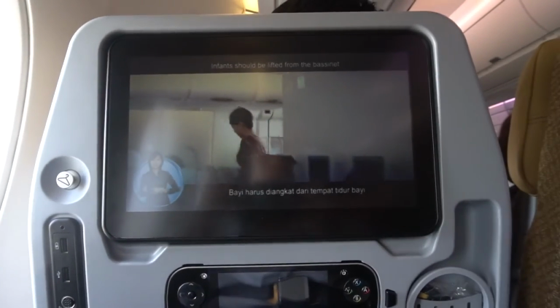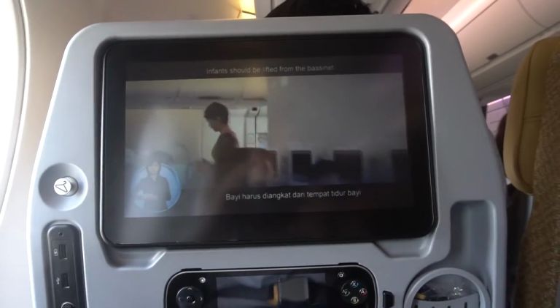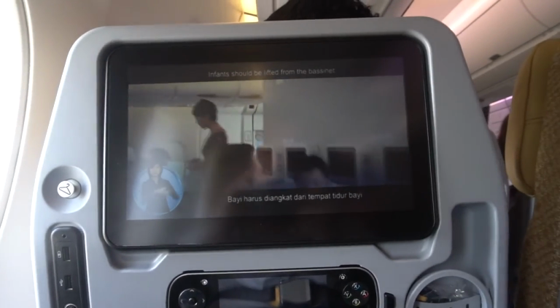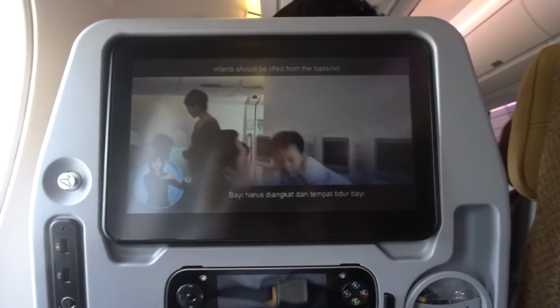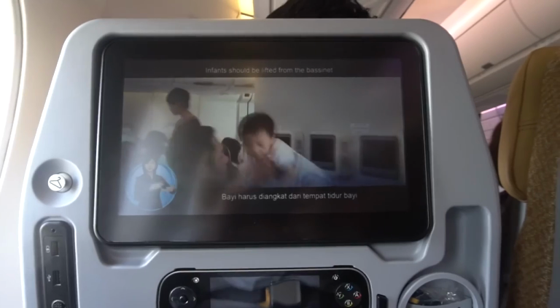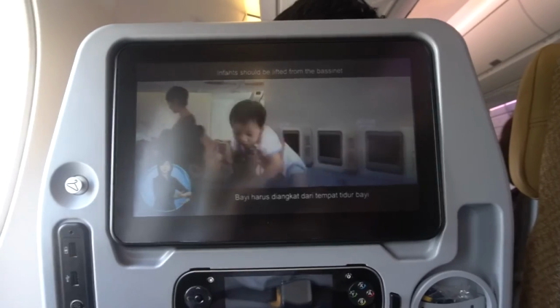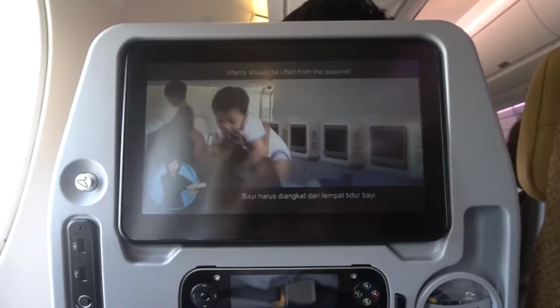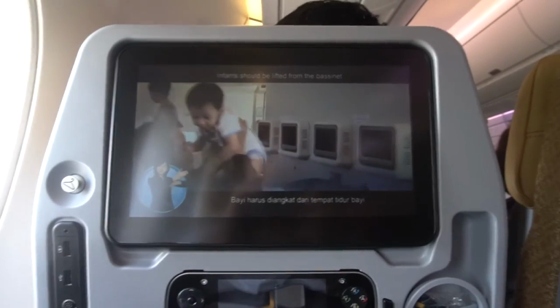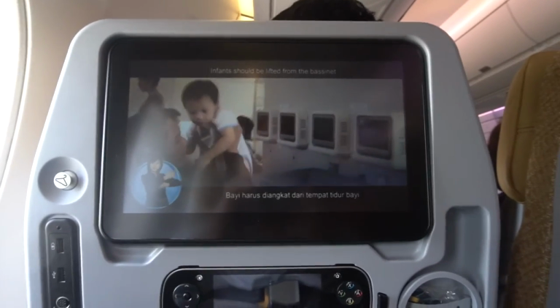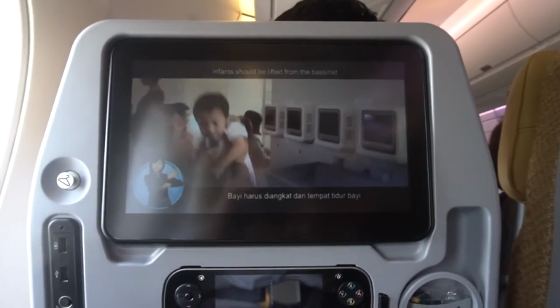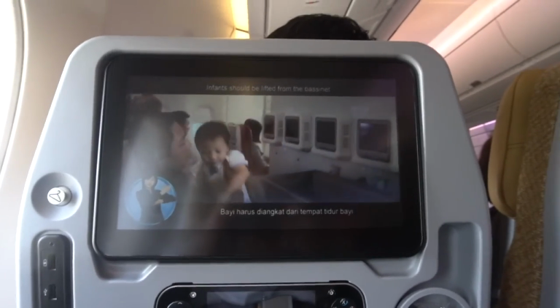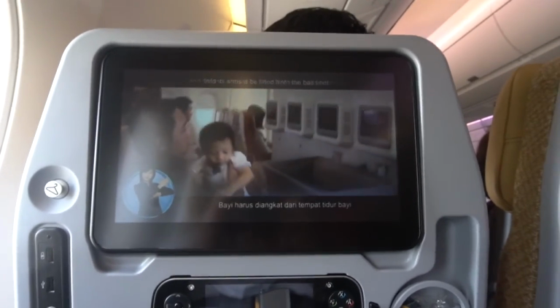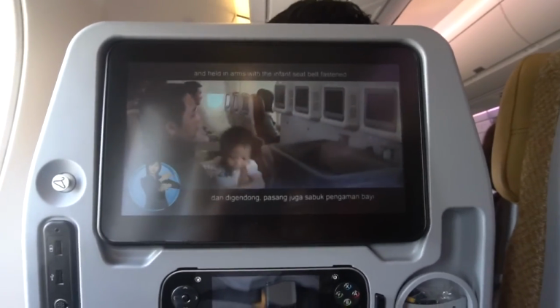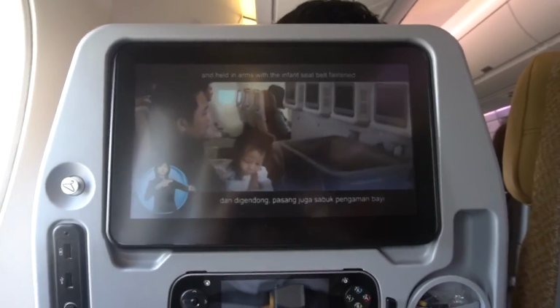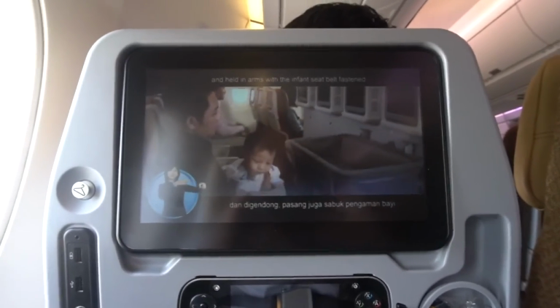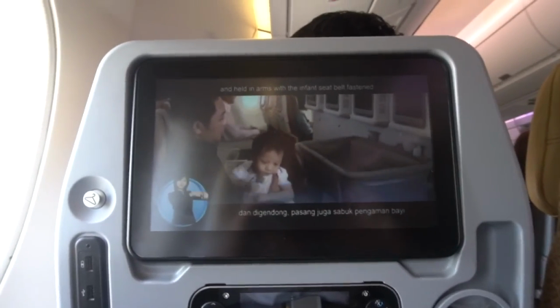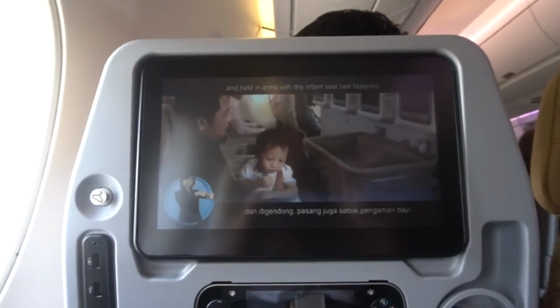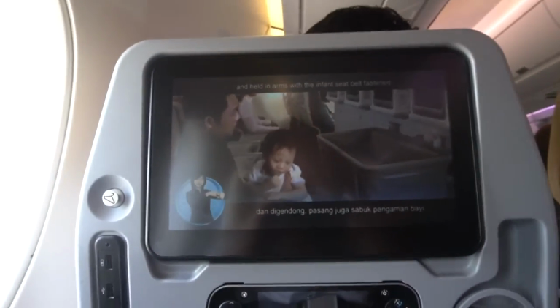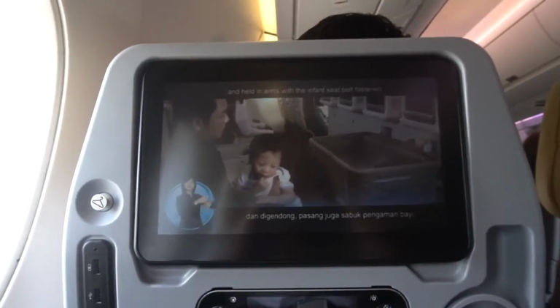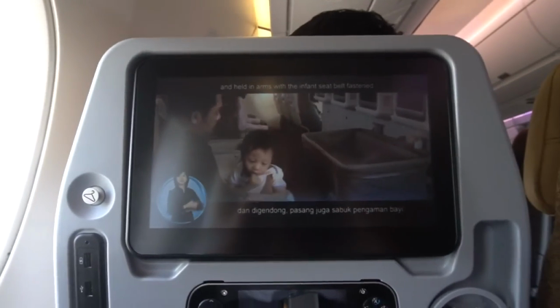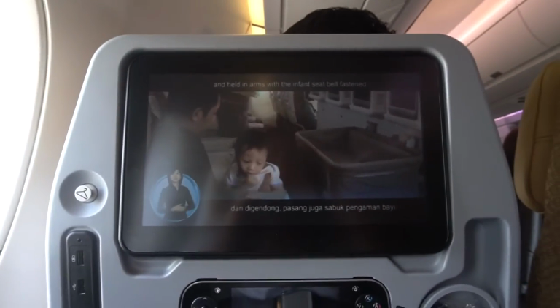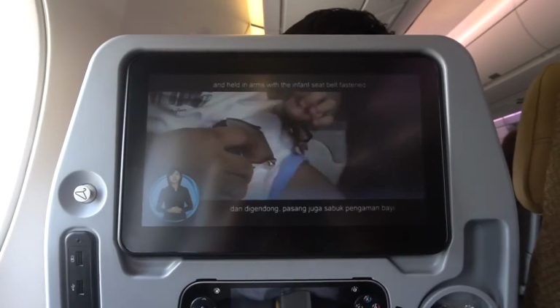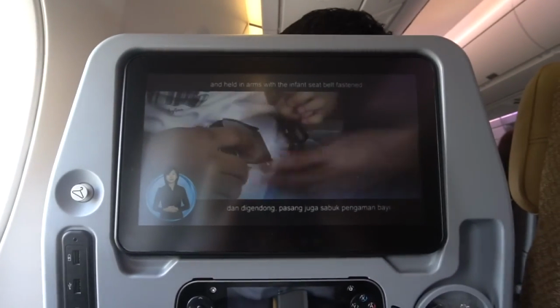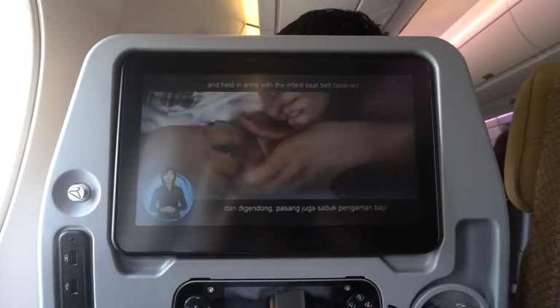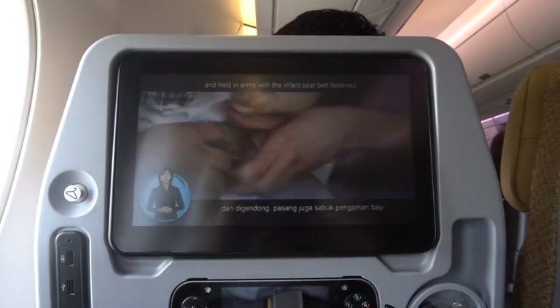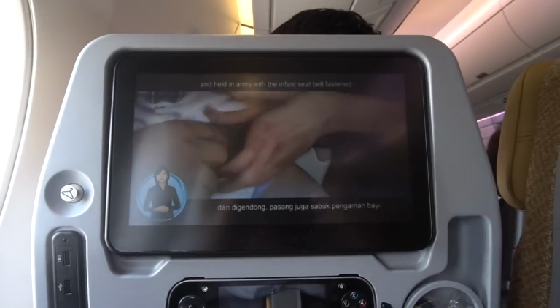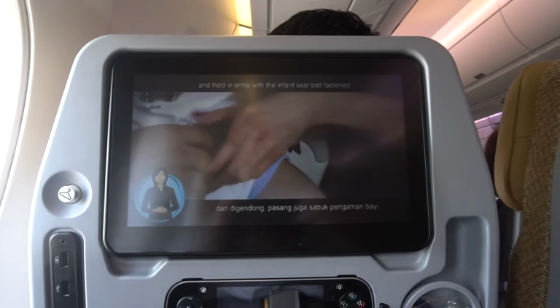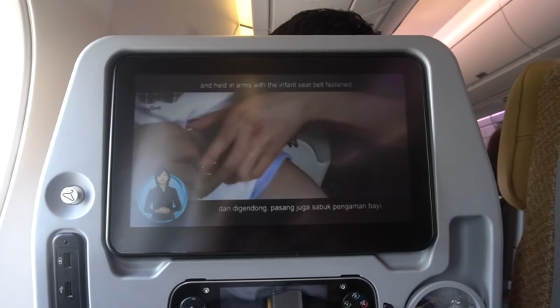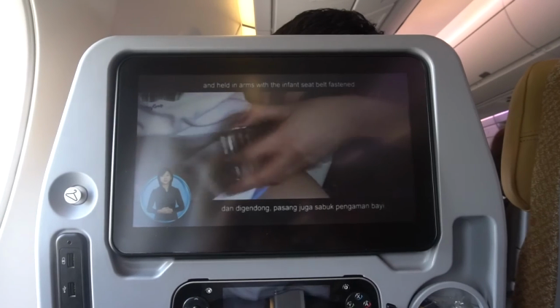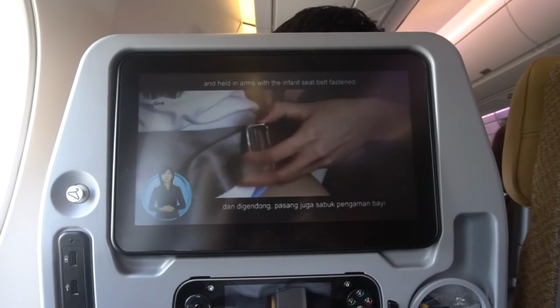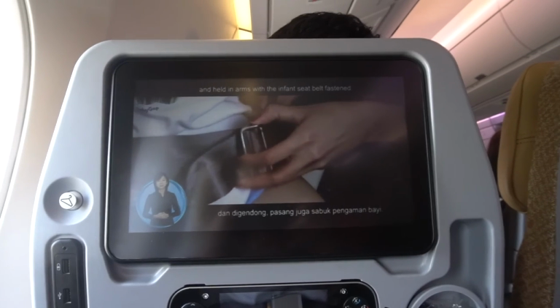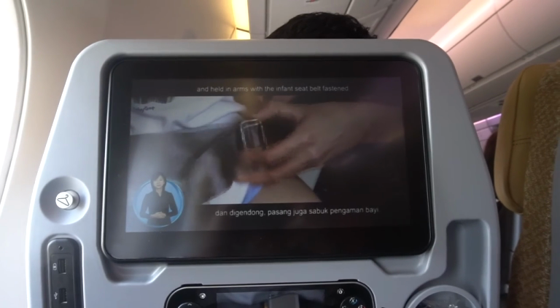Infants should be lifted from the bassinet and held in arms with the infant seat belt fastened.